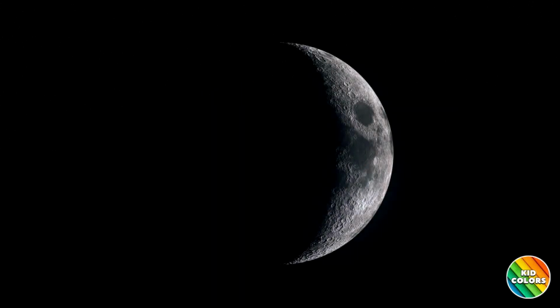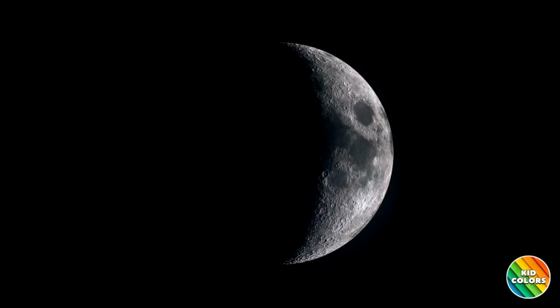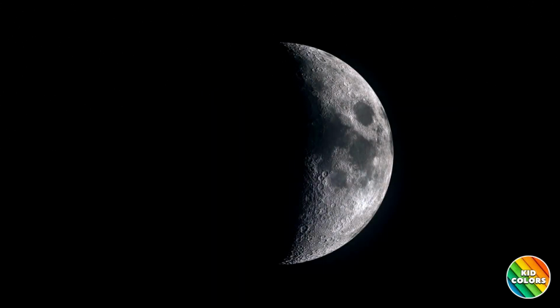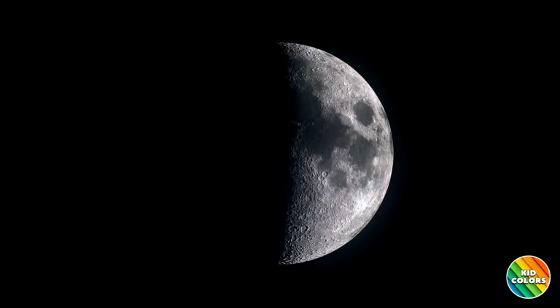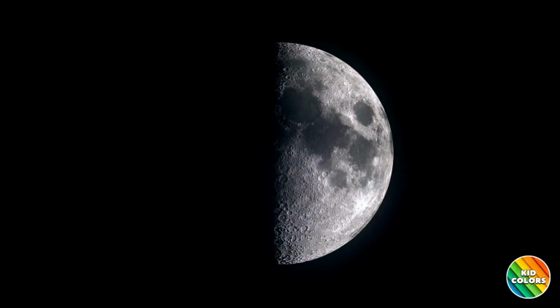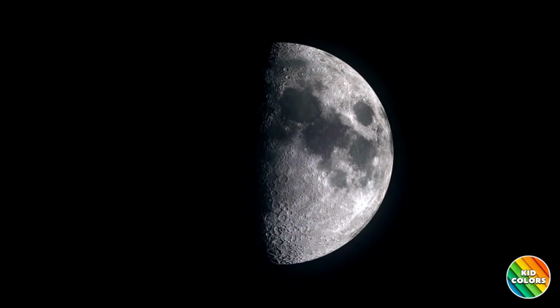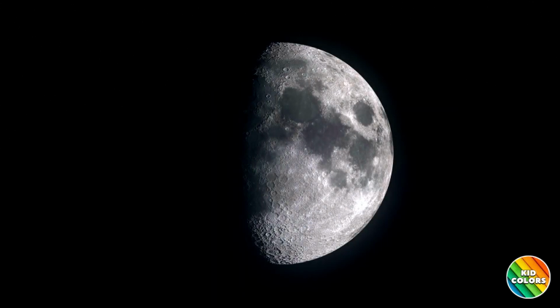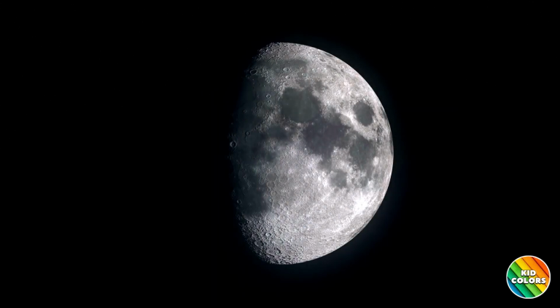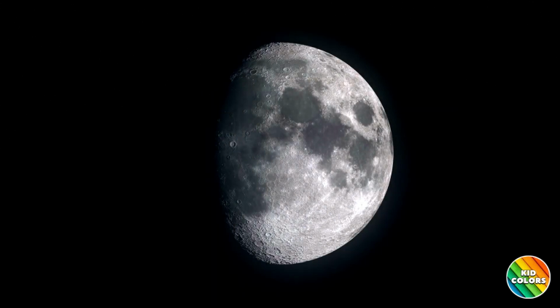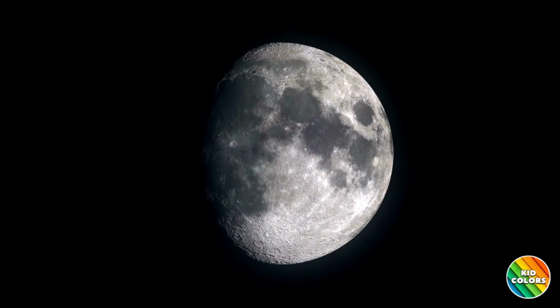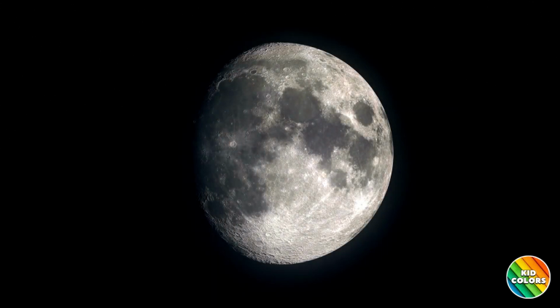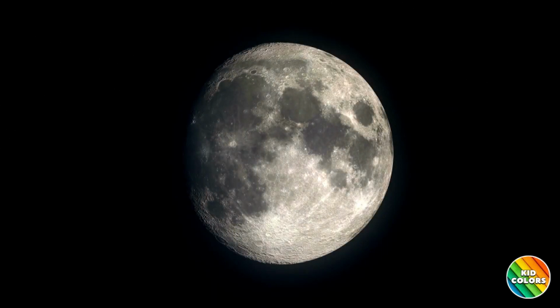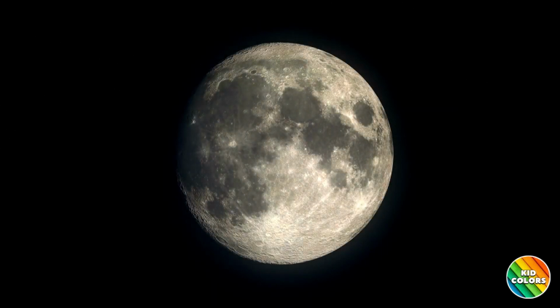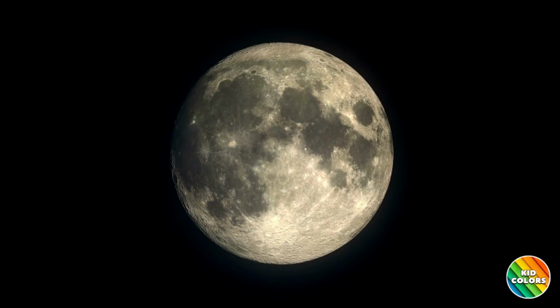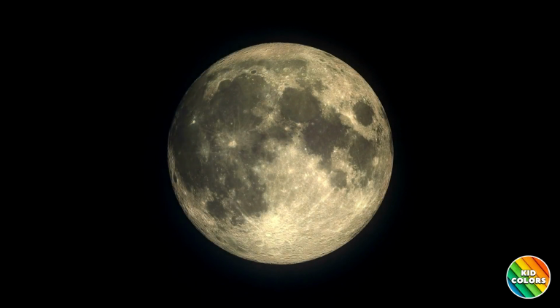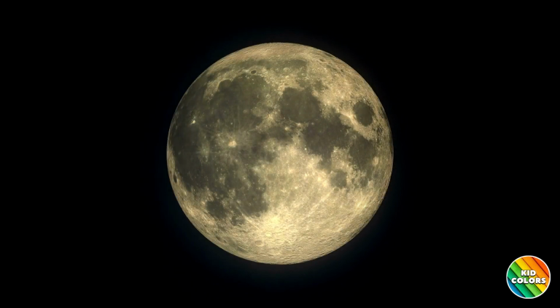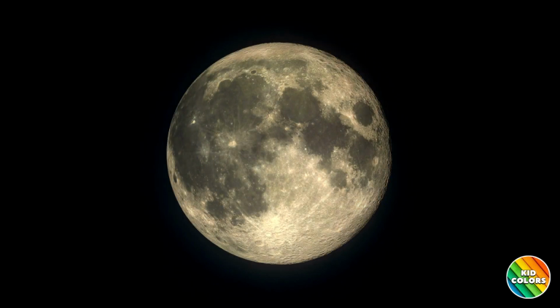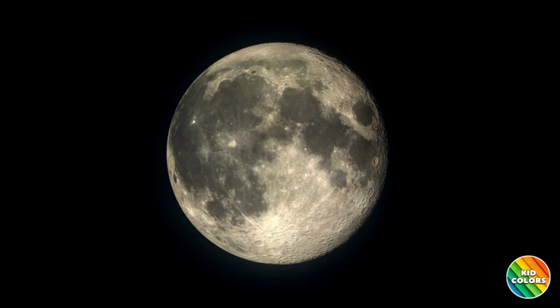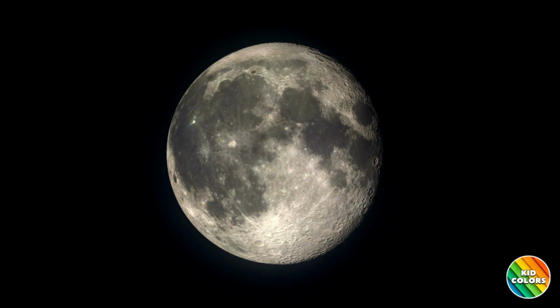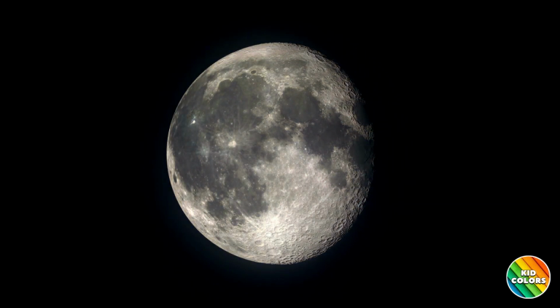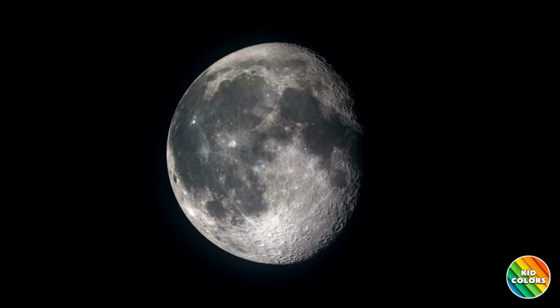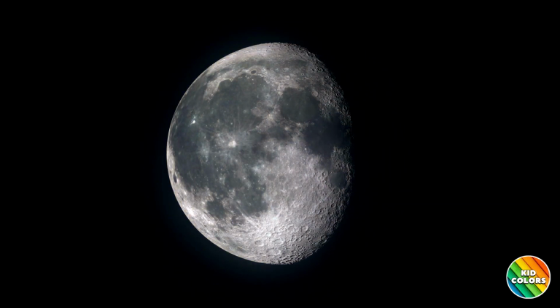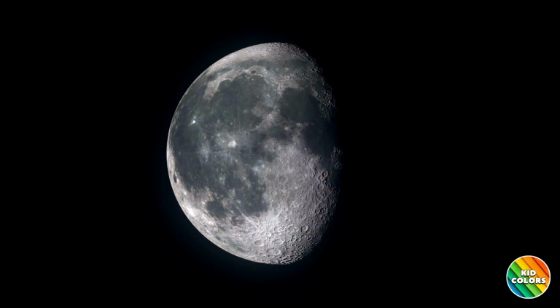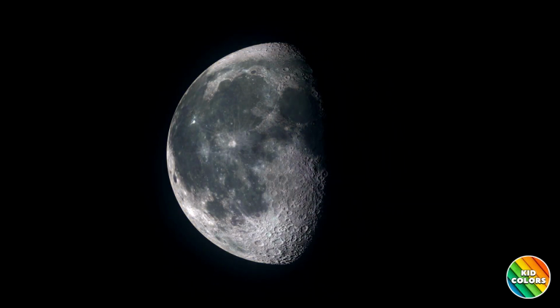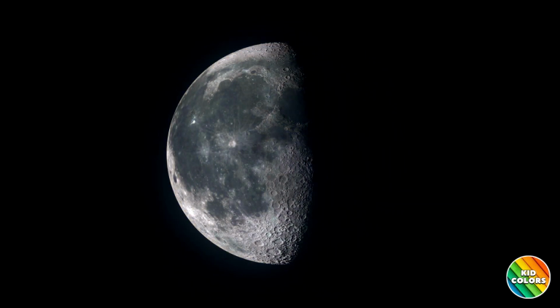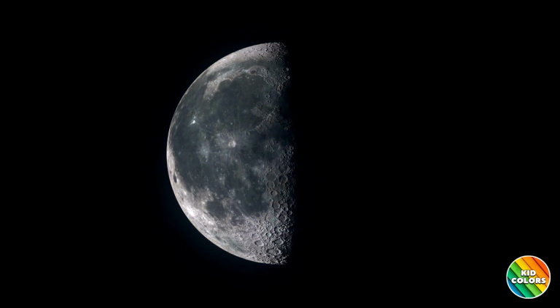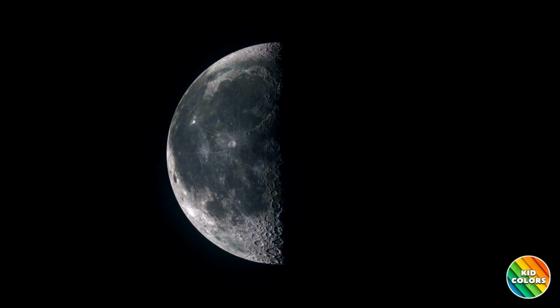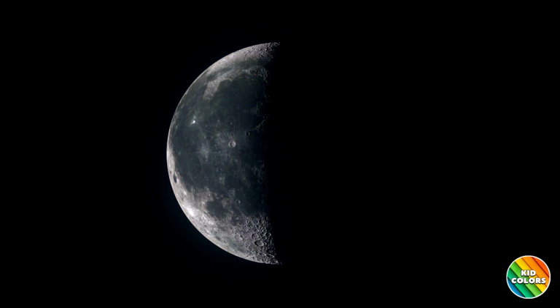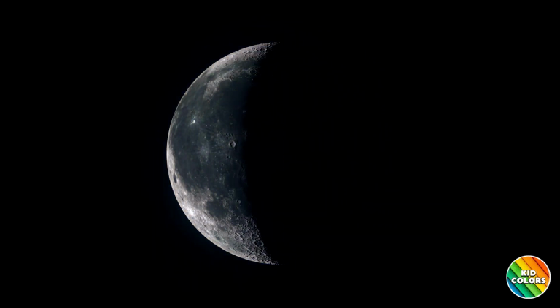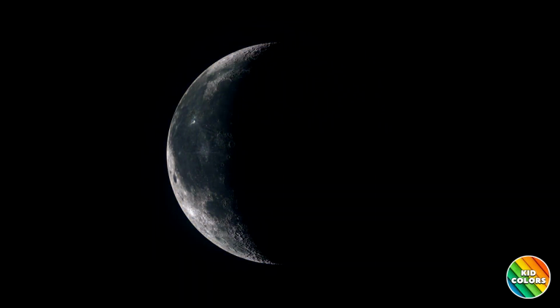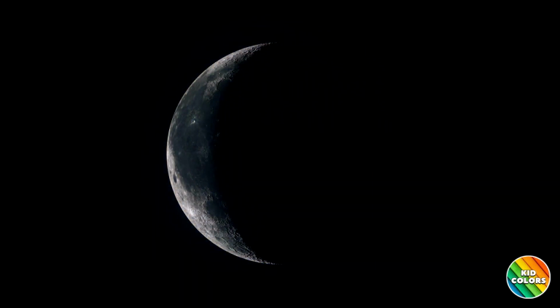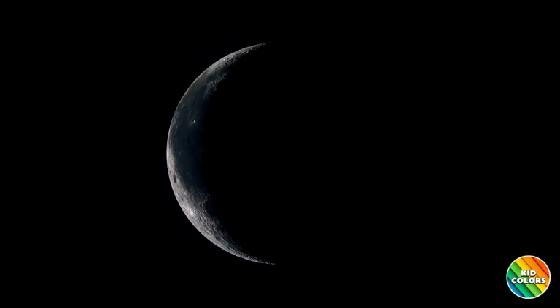This is why the moon doesn't always look the same — it changes its shape over time. These different shapes of the moon are called phases.